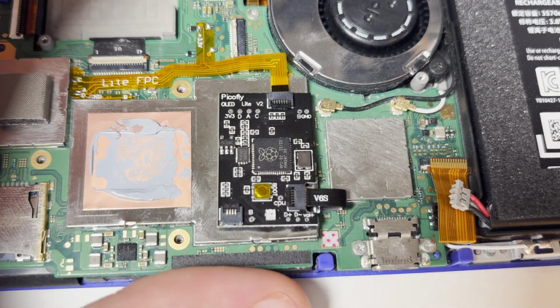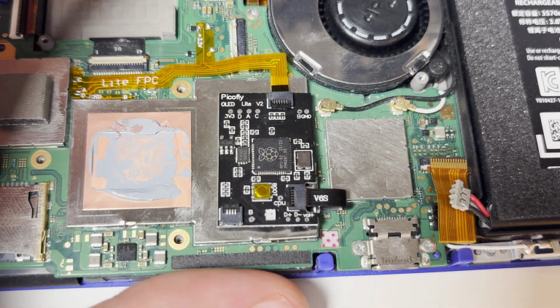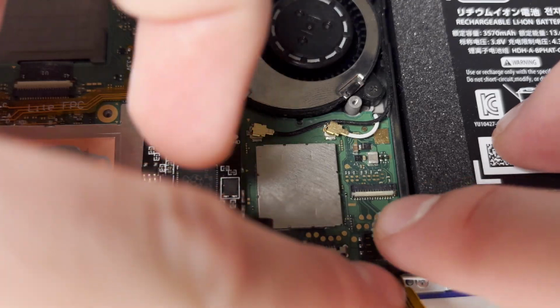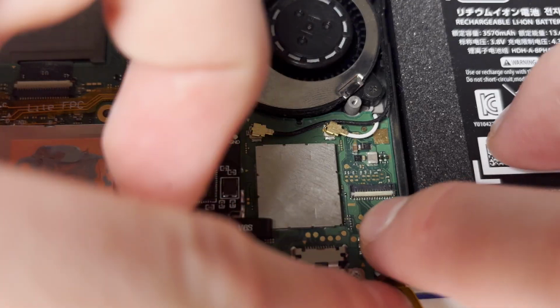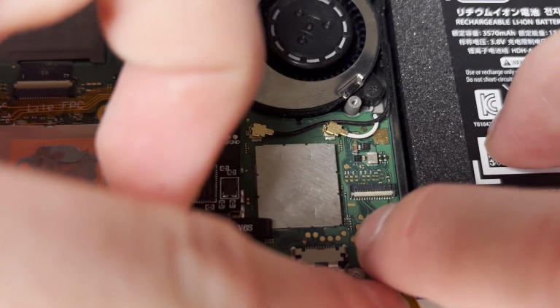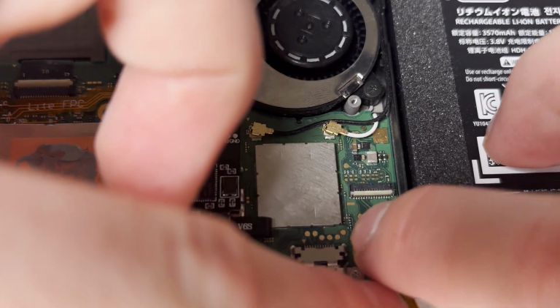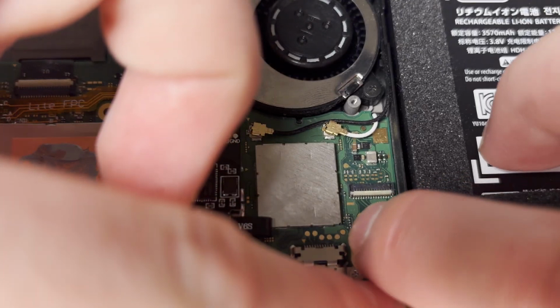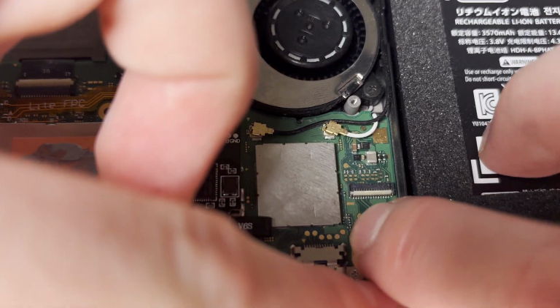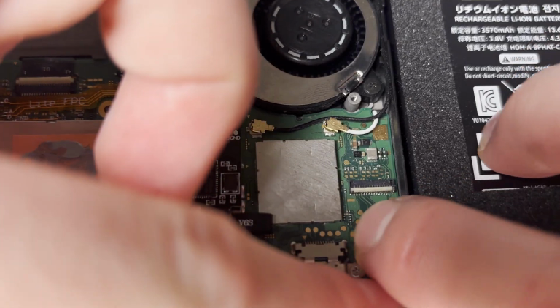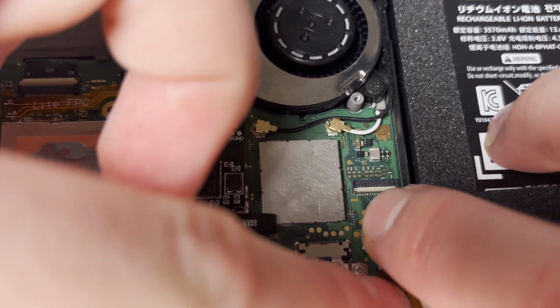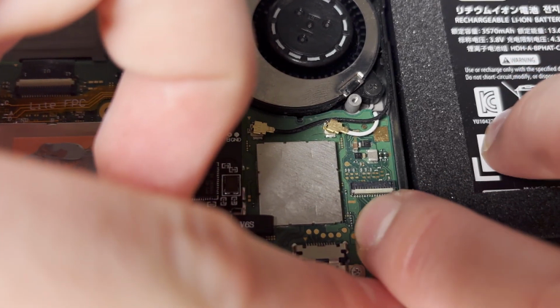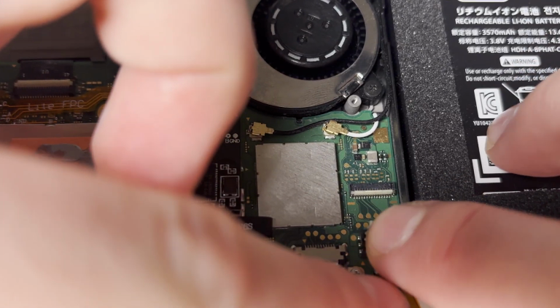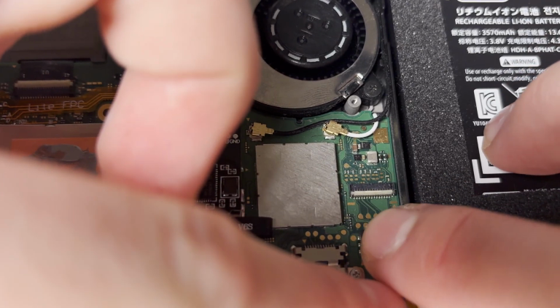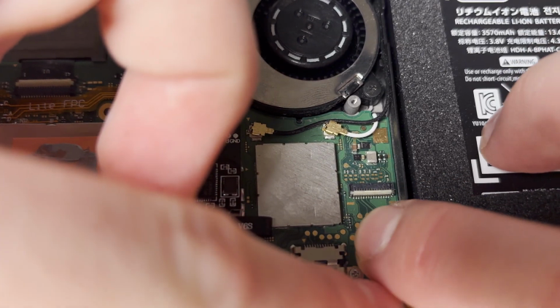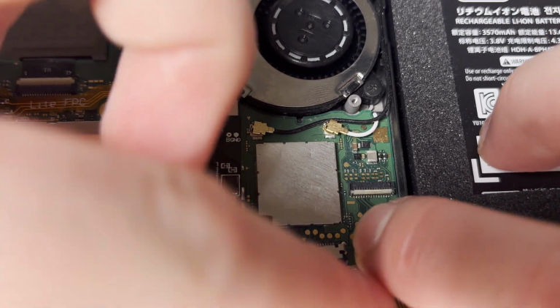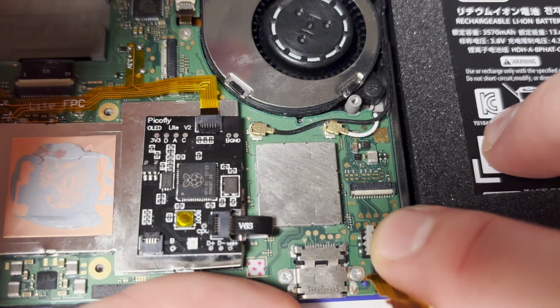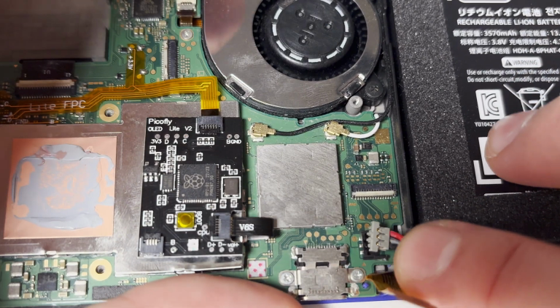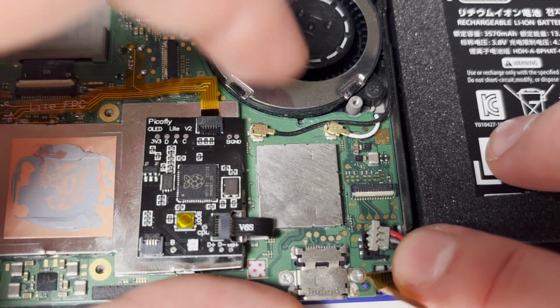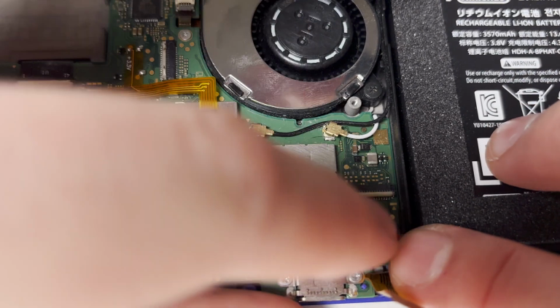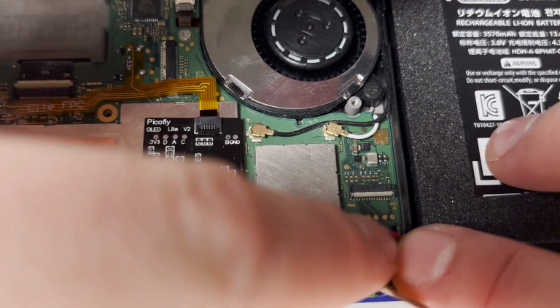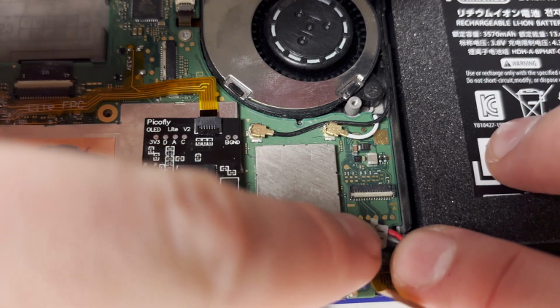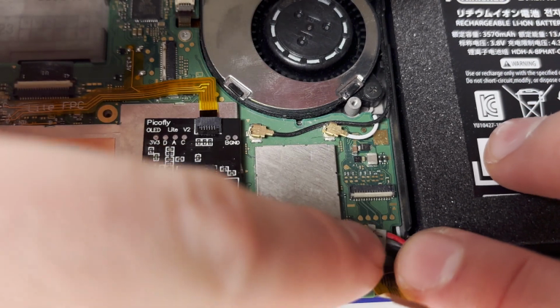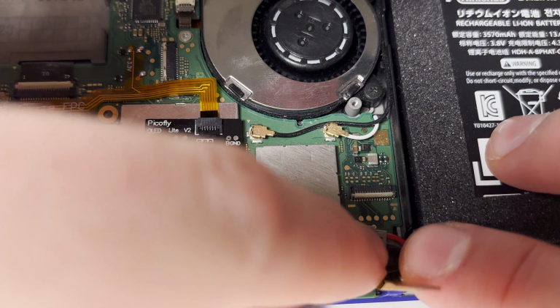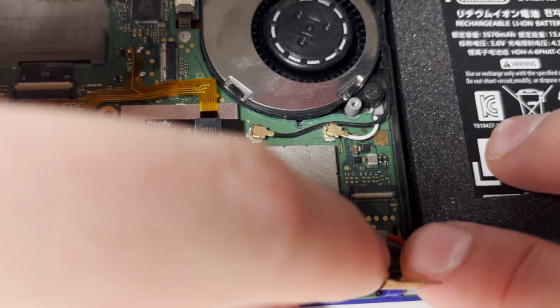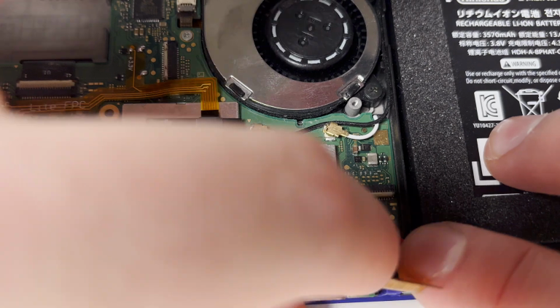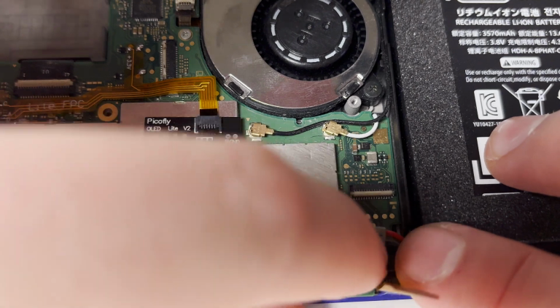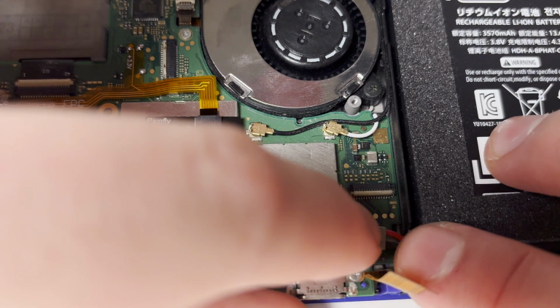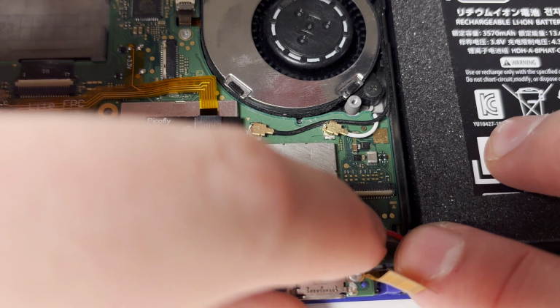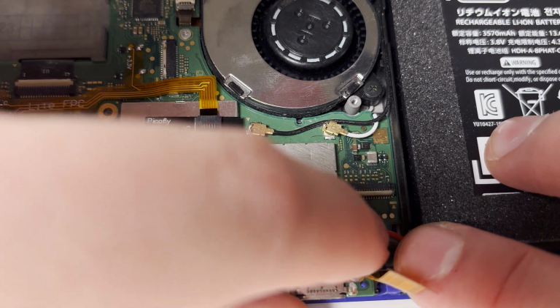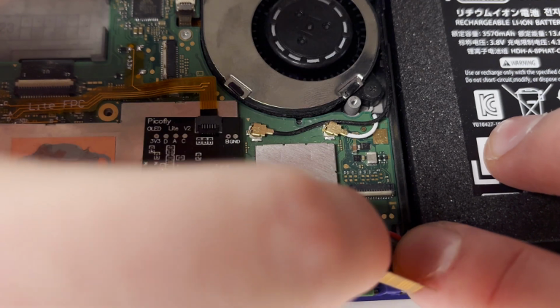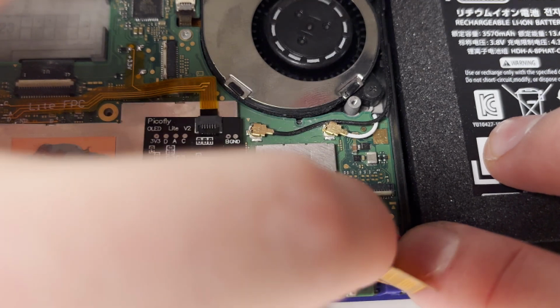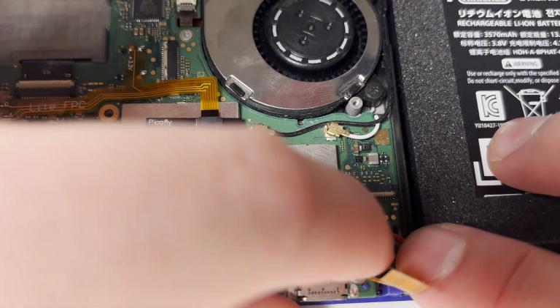Once those are connected, we can reconnect the battery connector and the screen ribbon cable.